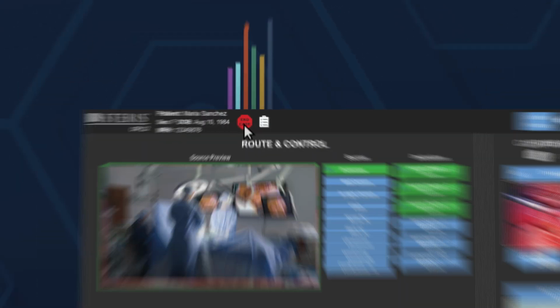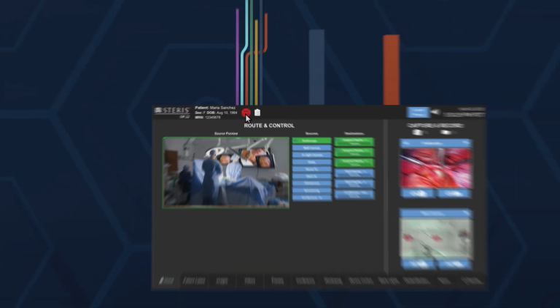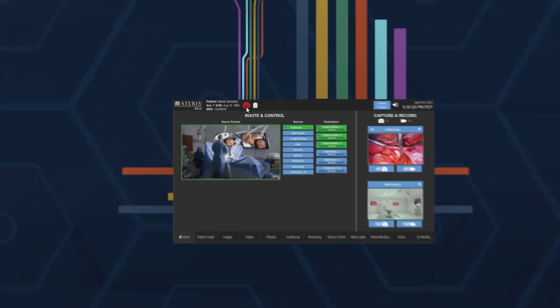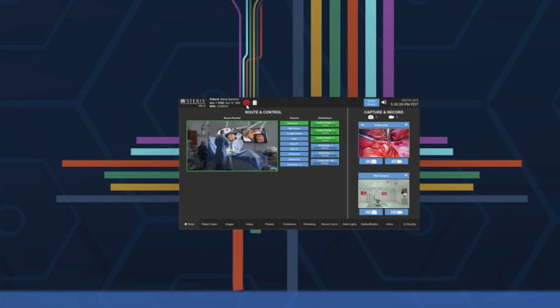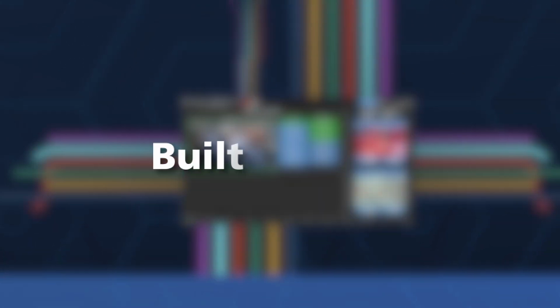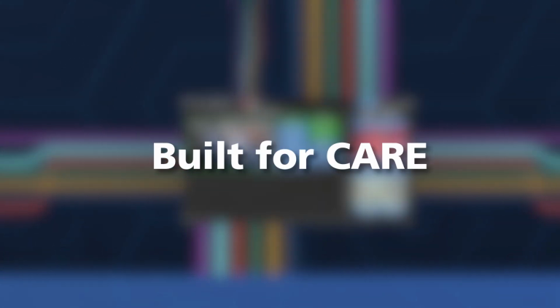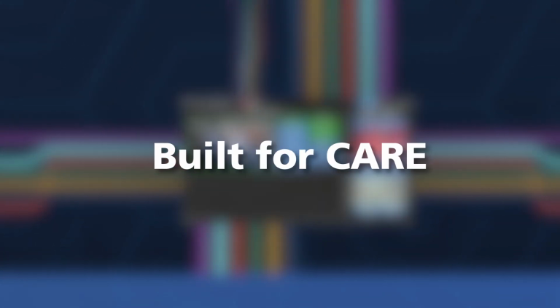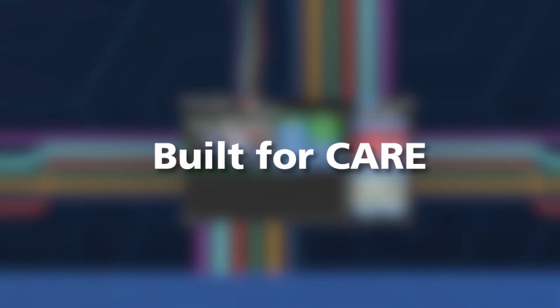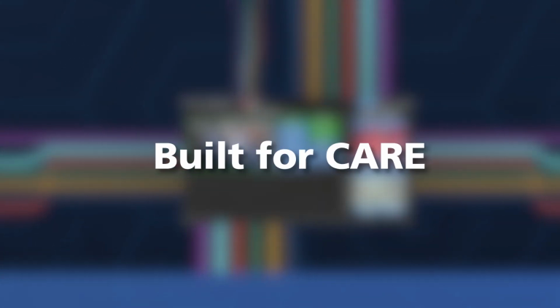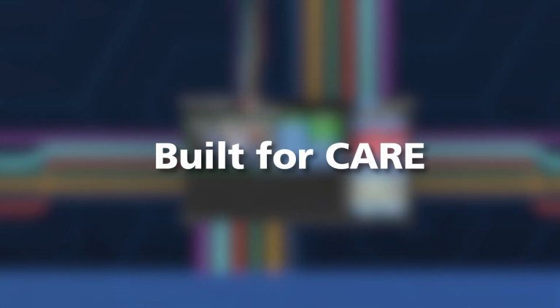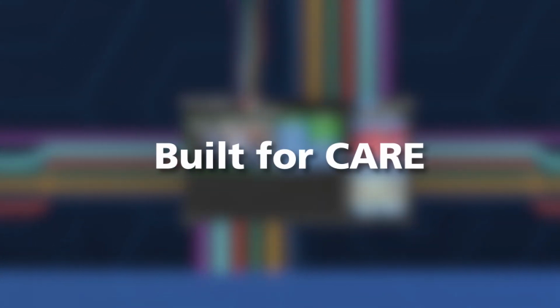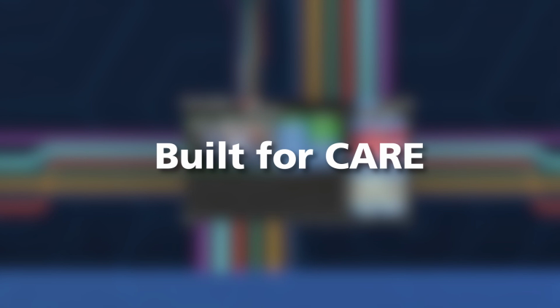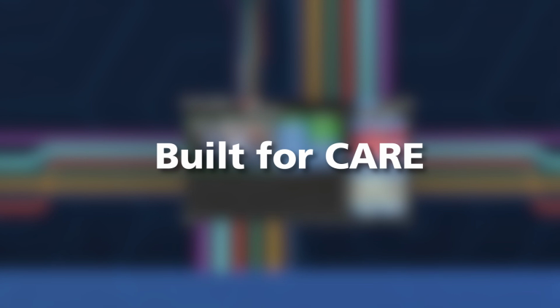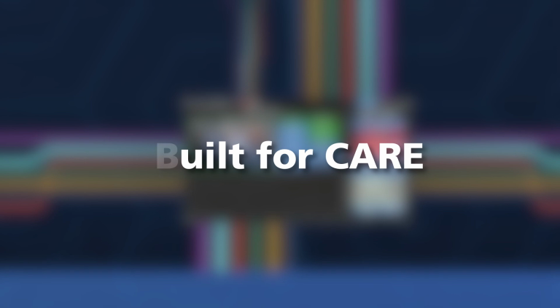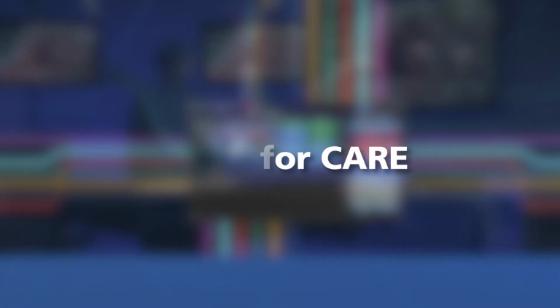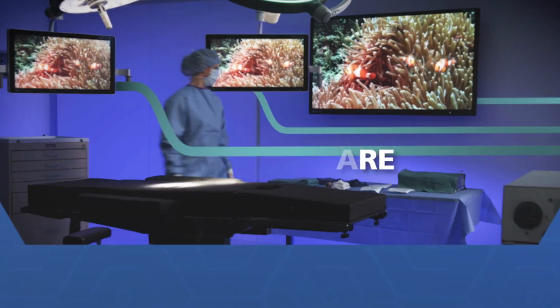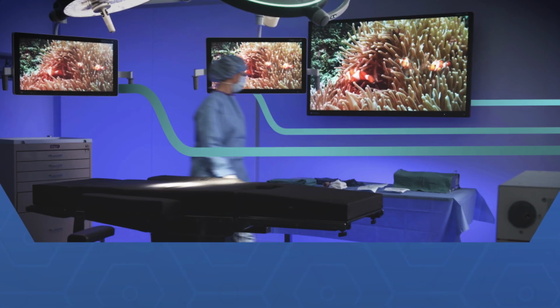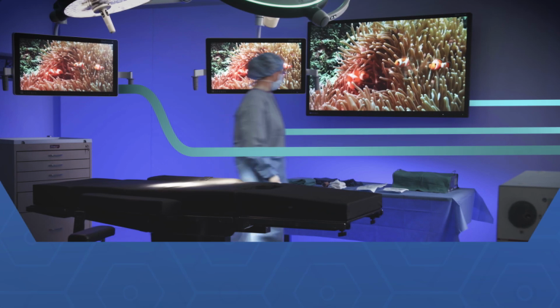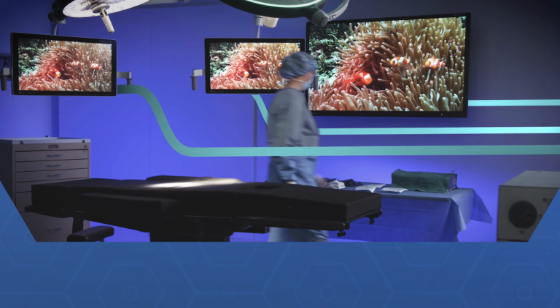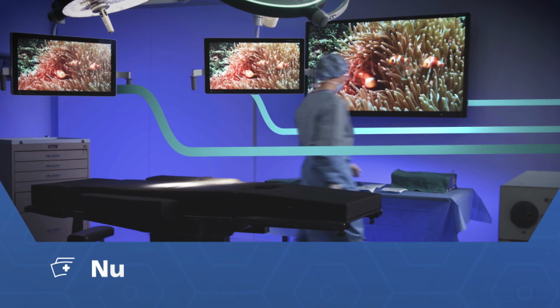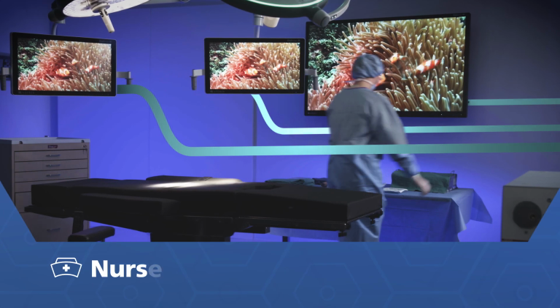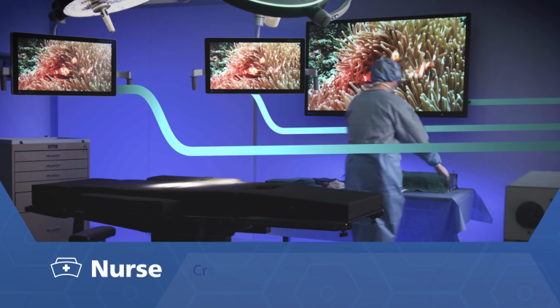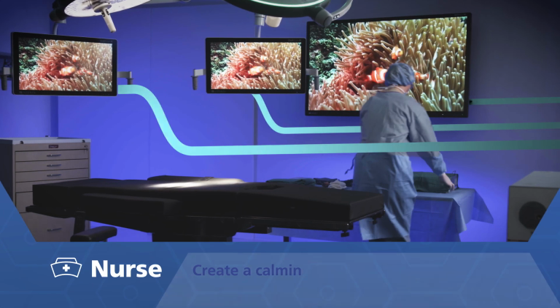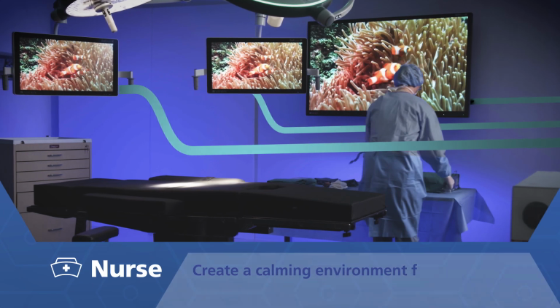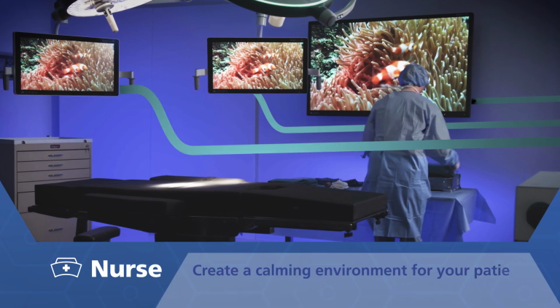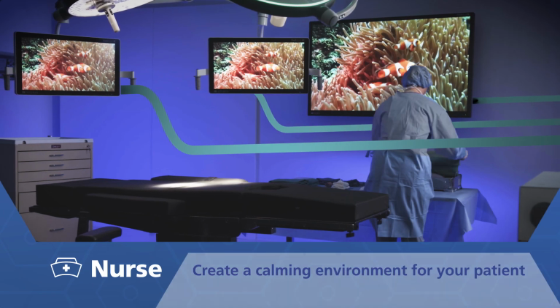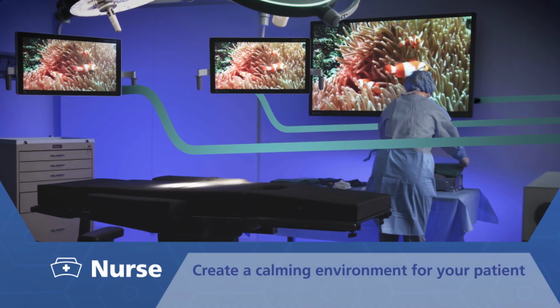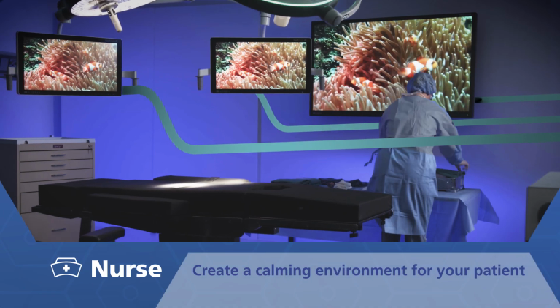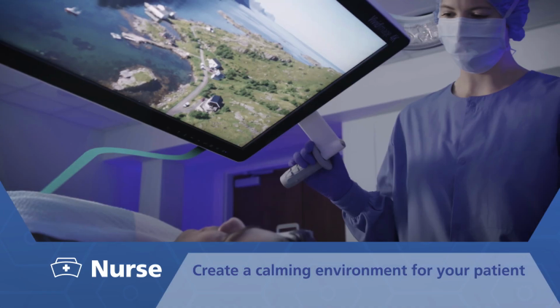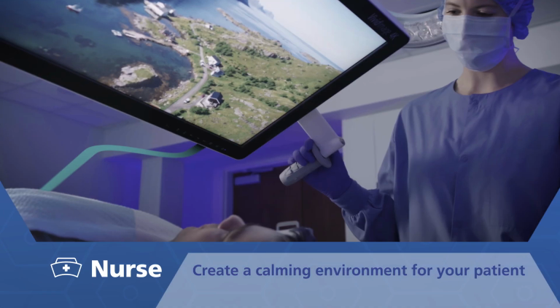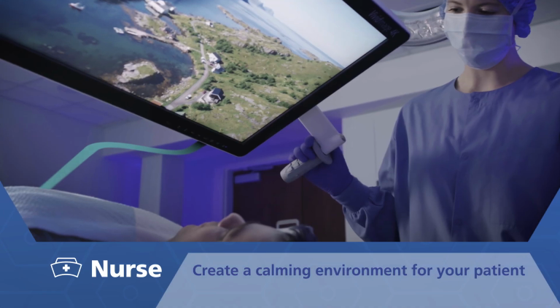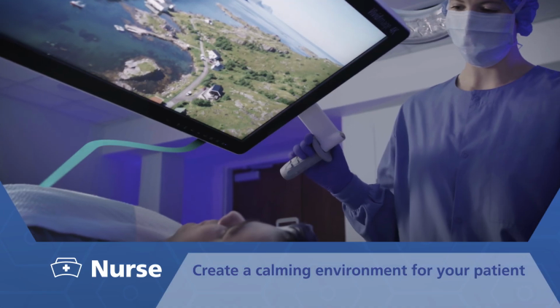Nurses can prepare the OR for every case and react to the changing surgical conditions at the touch of a button.